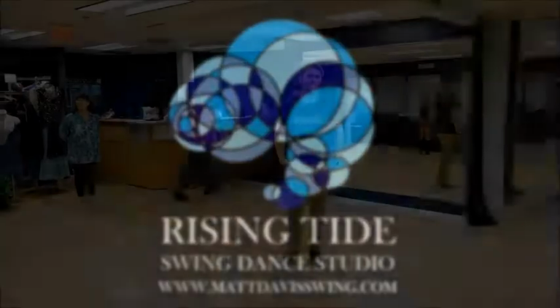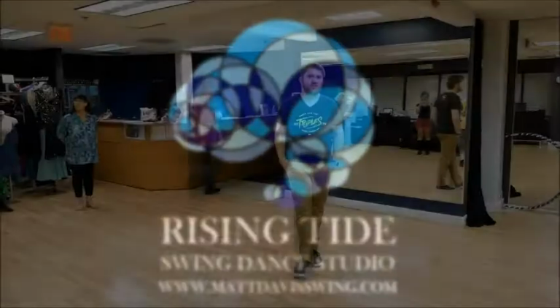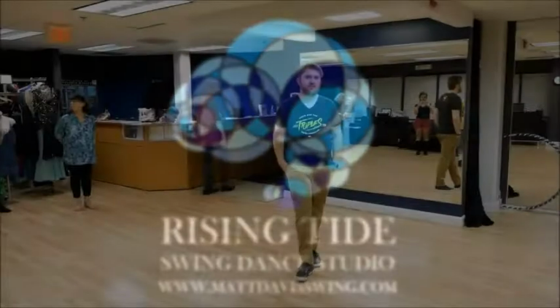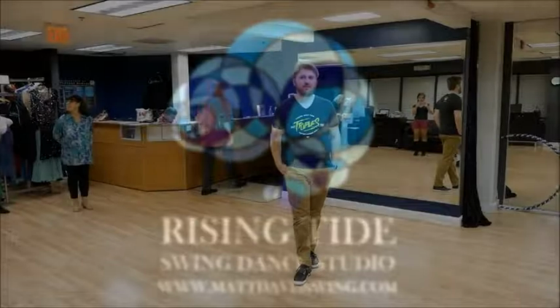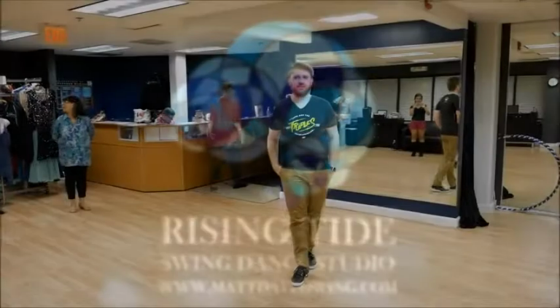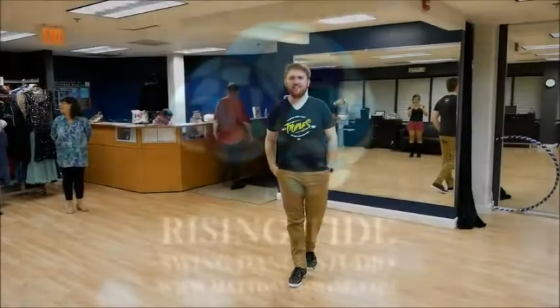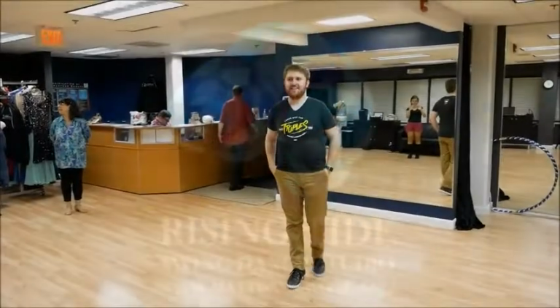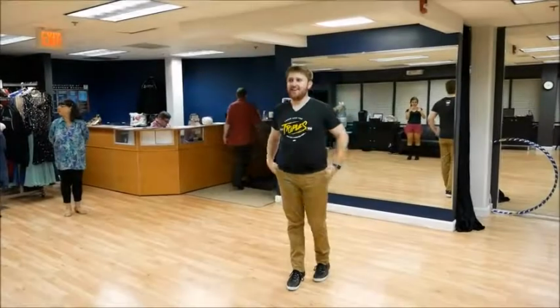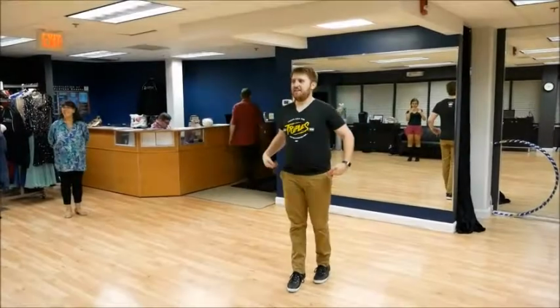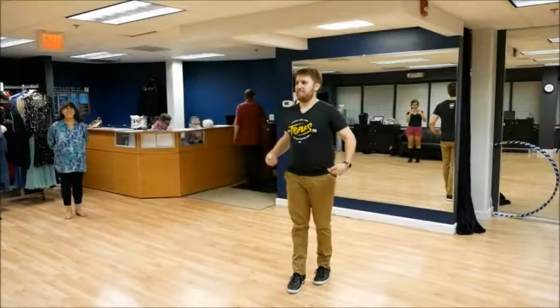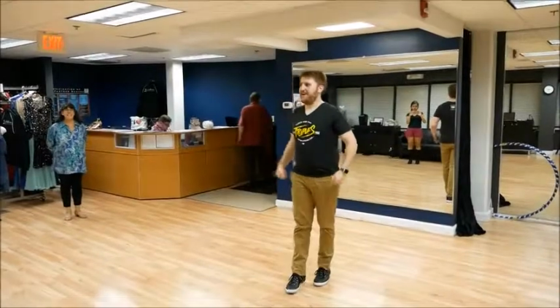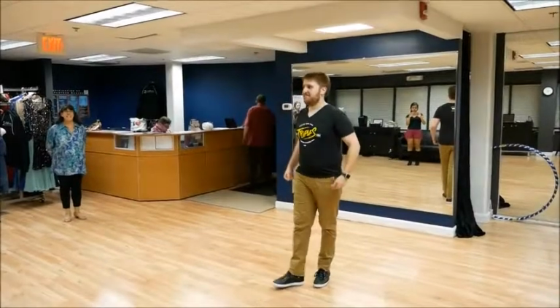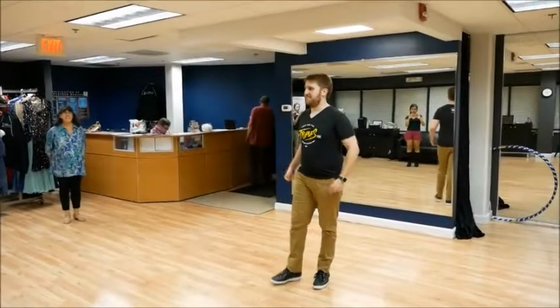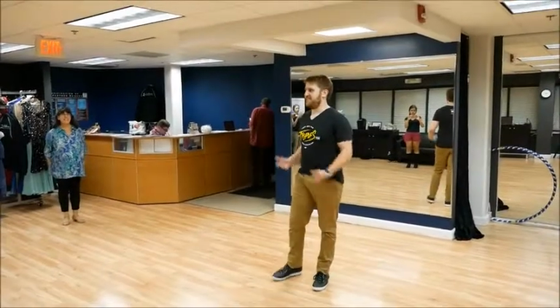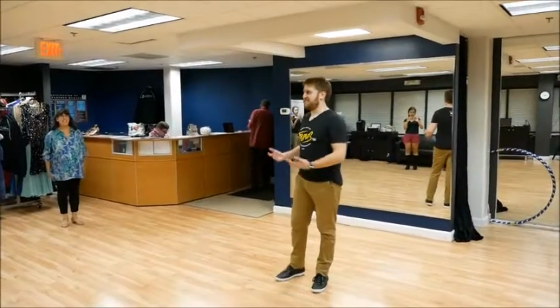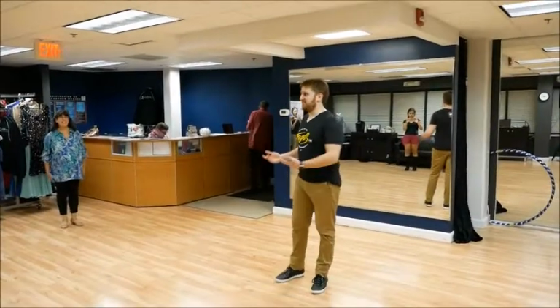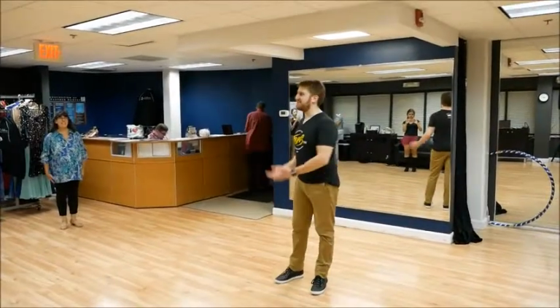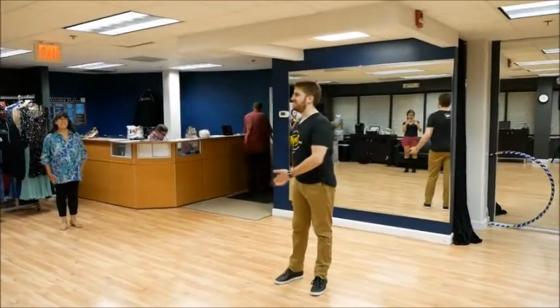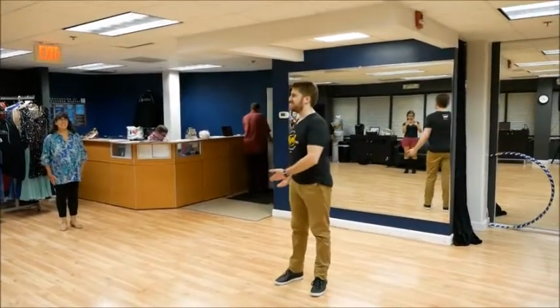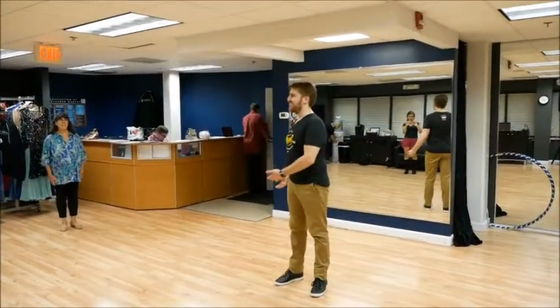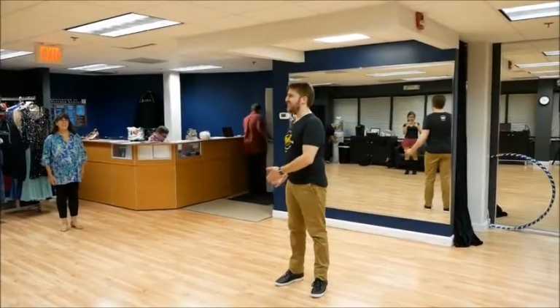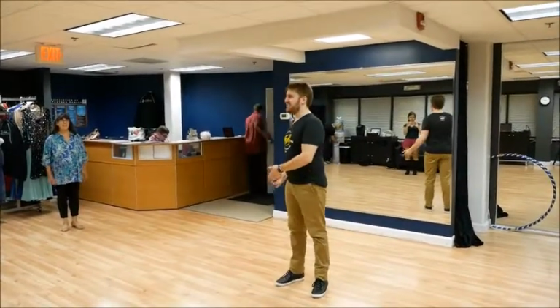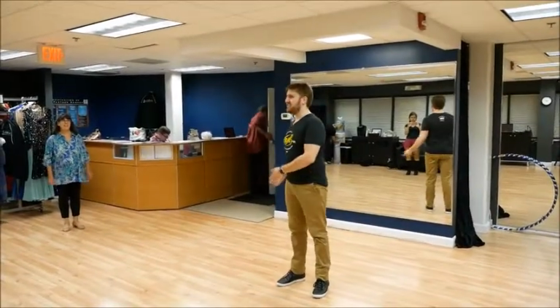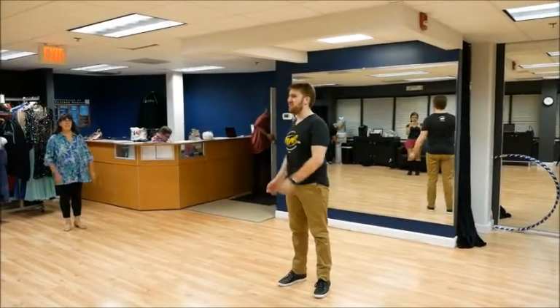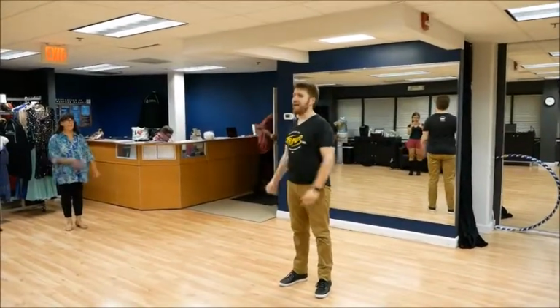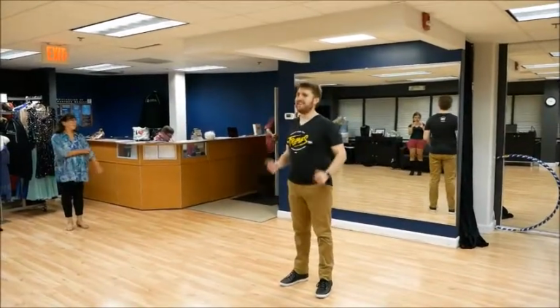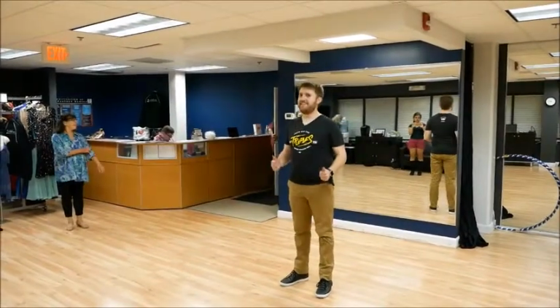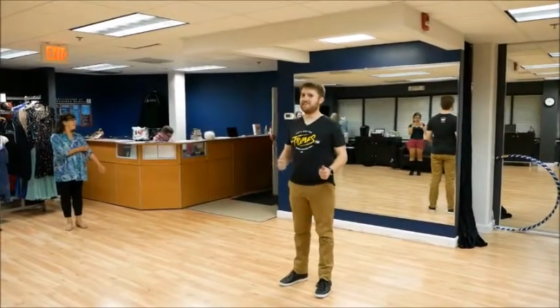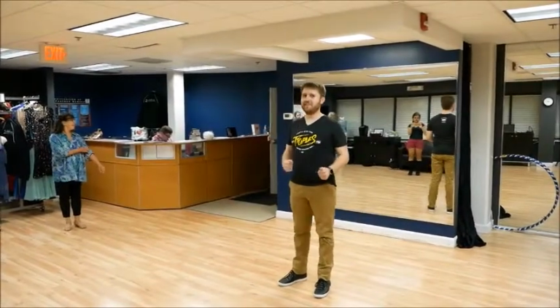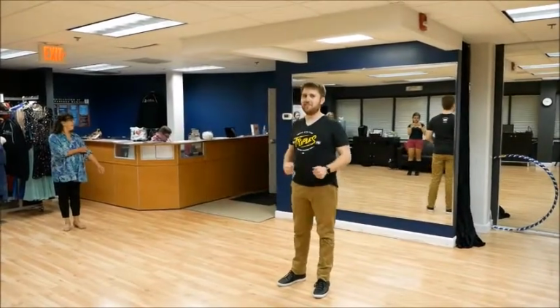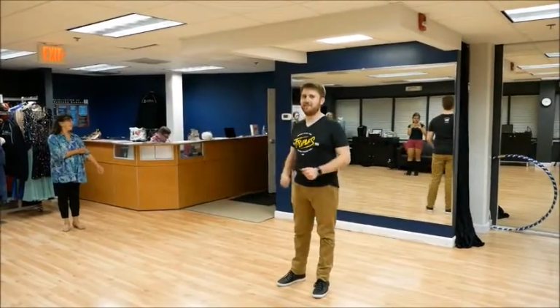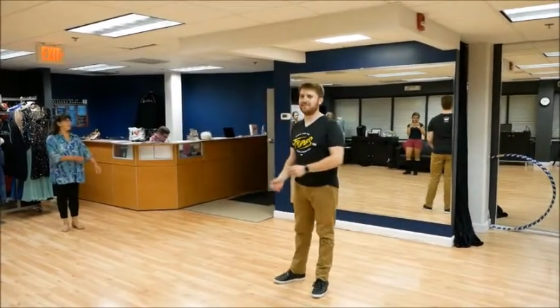Welcome, everyone. I'm Matt. No Desiree this week again — she'll be back next week, I promise.